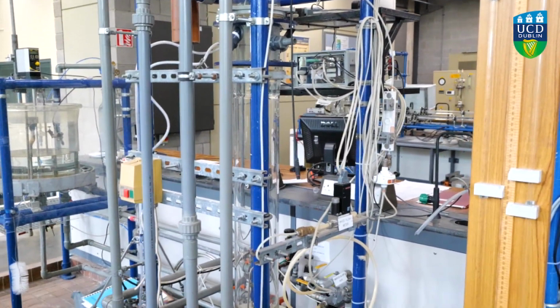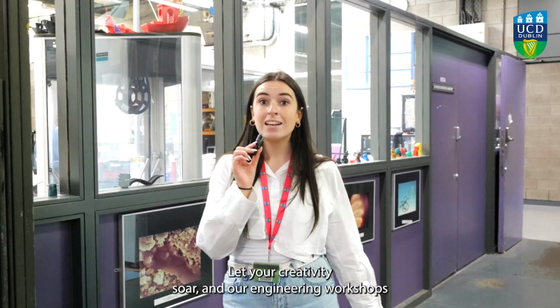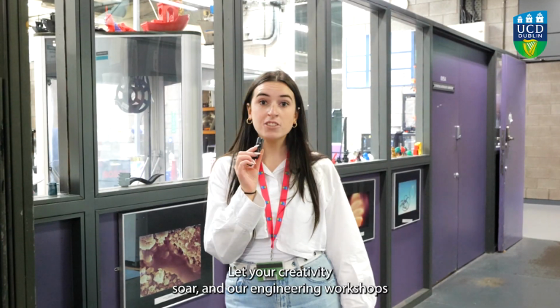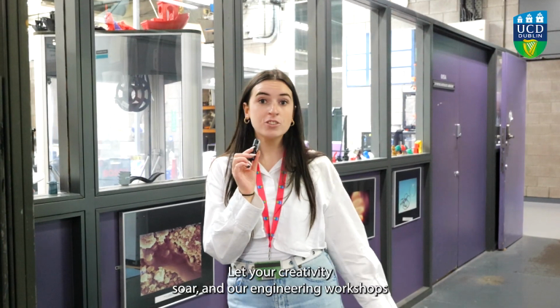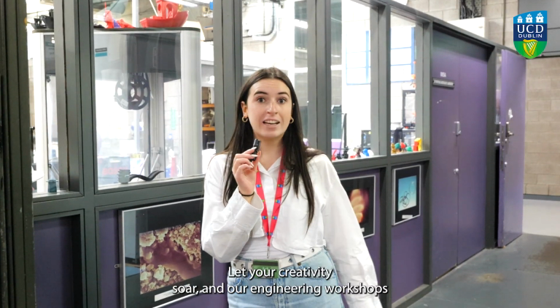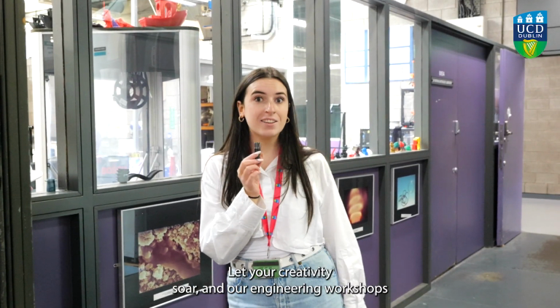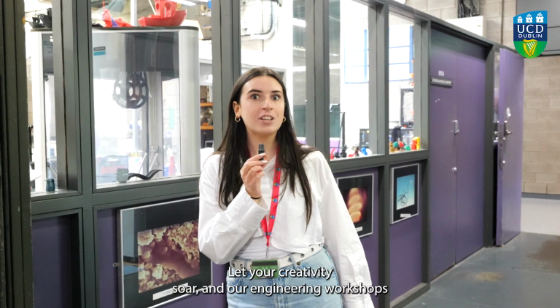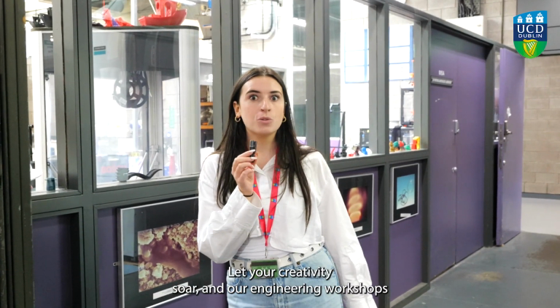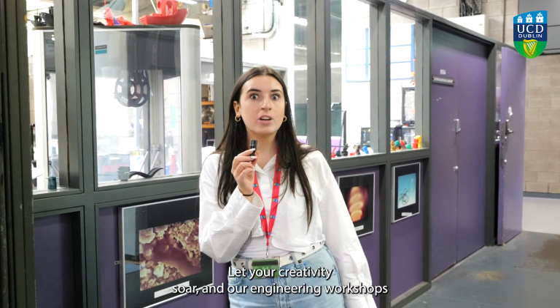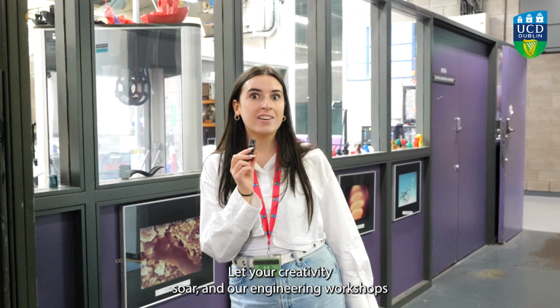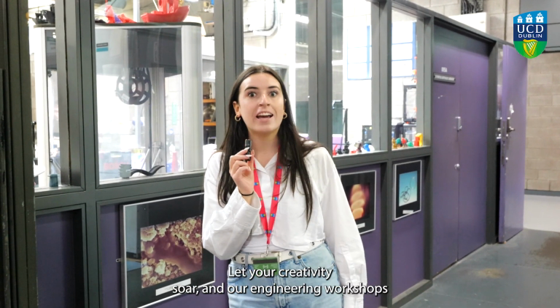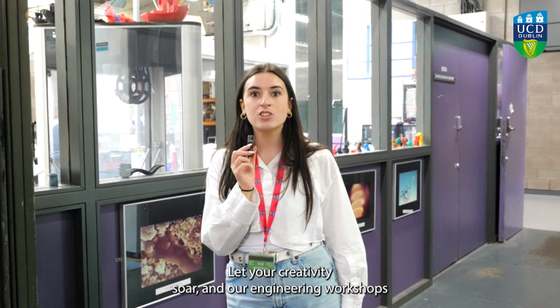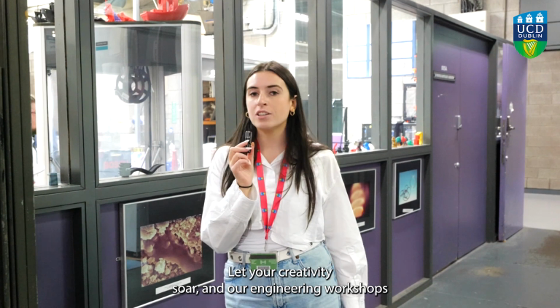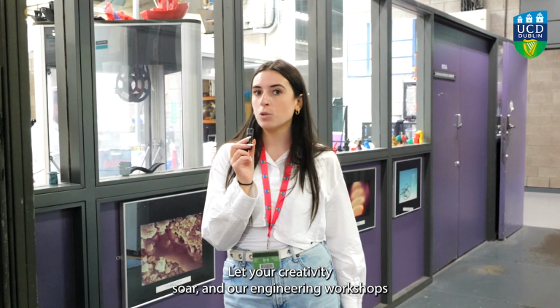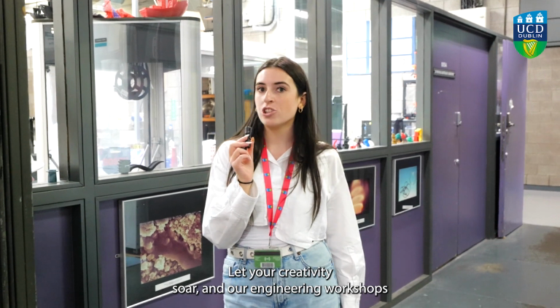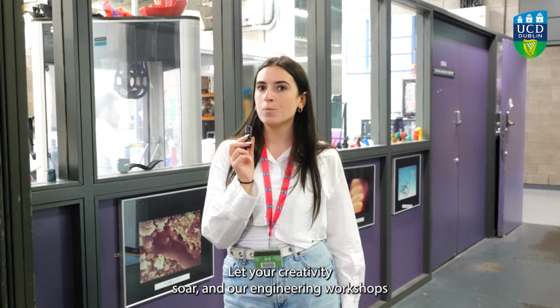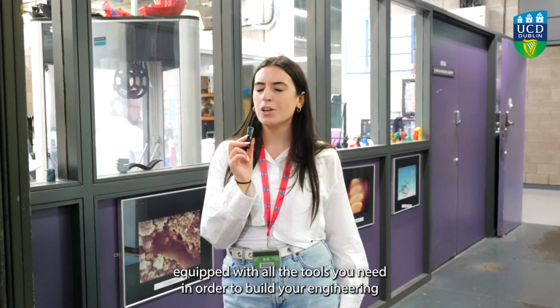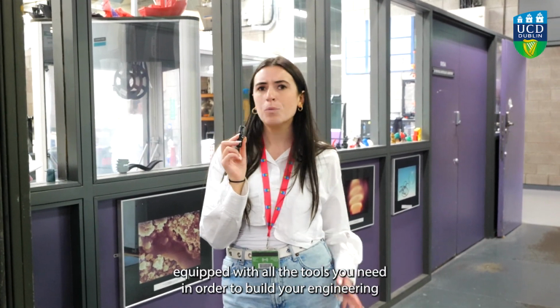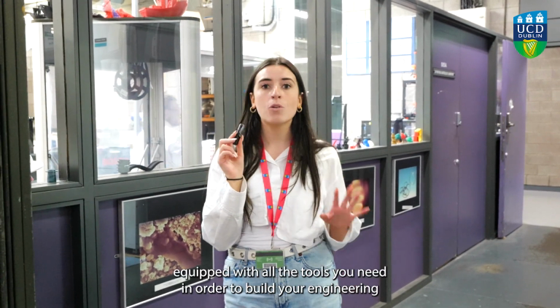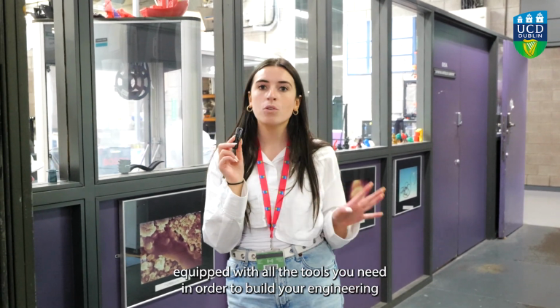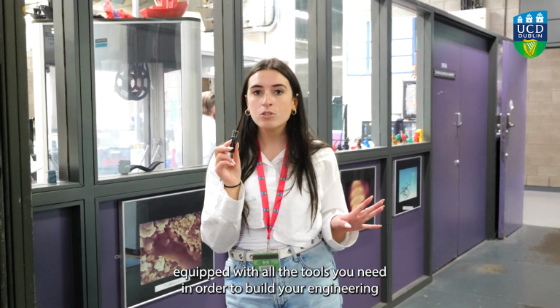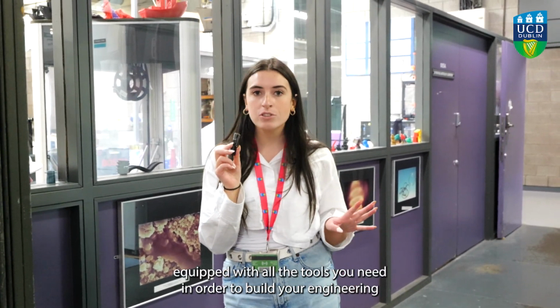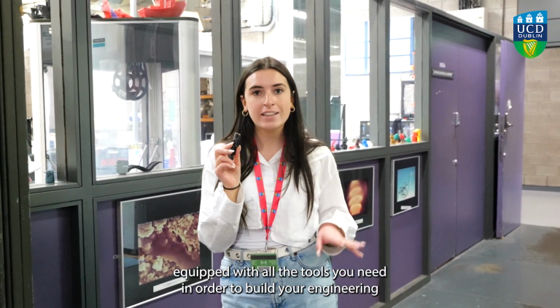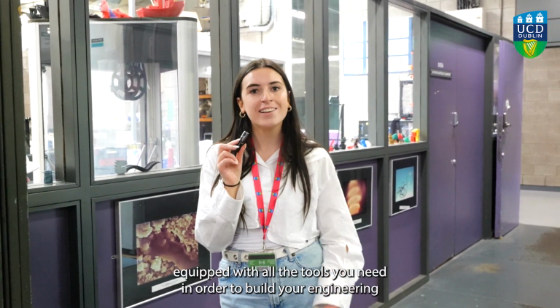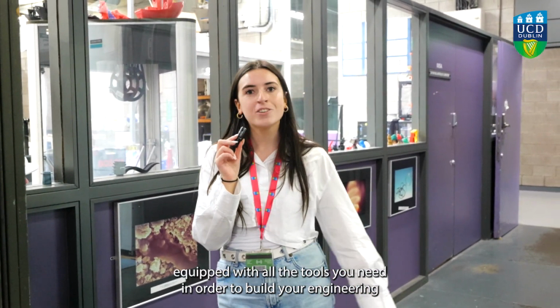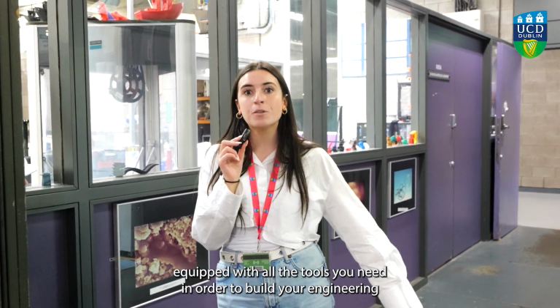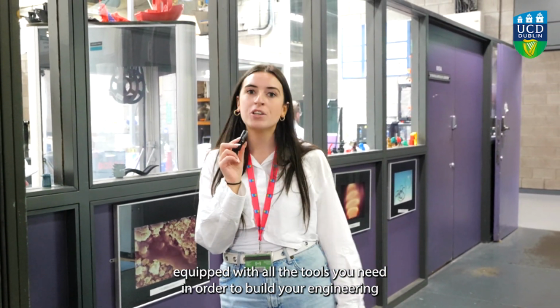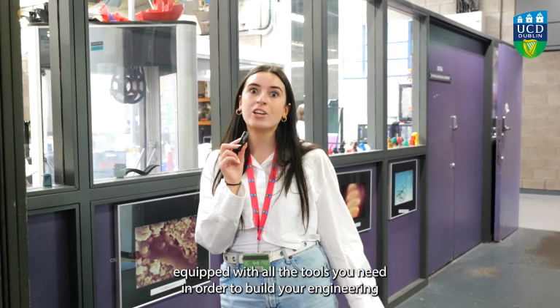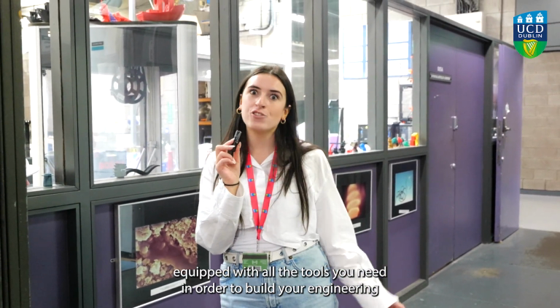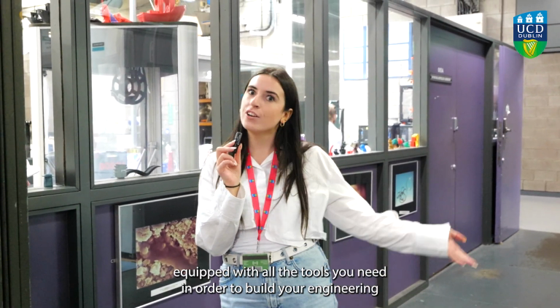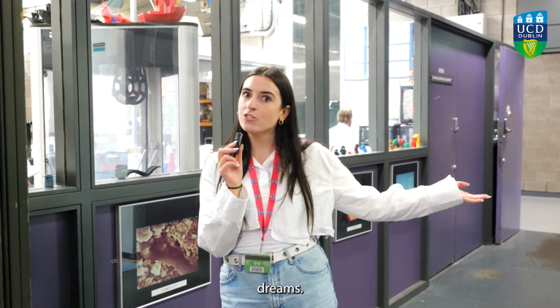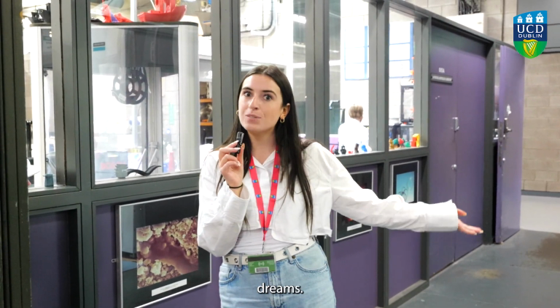Let your creativity soar in our engineering workshops, equipped with all the tools you need in order to build your engineering dreams.